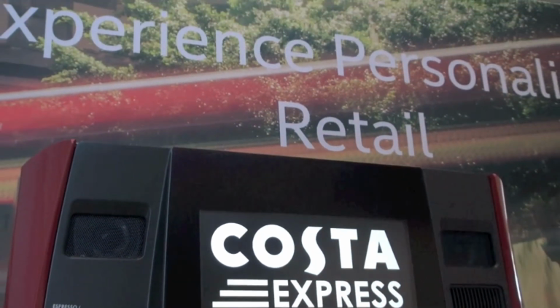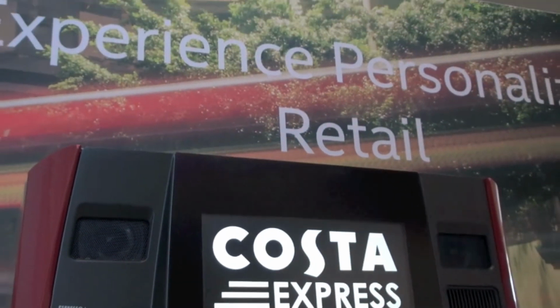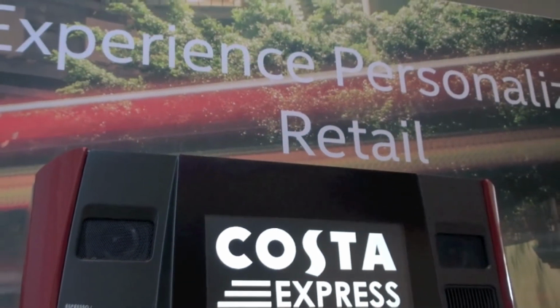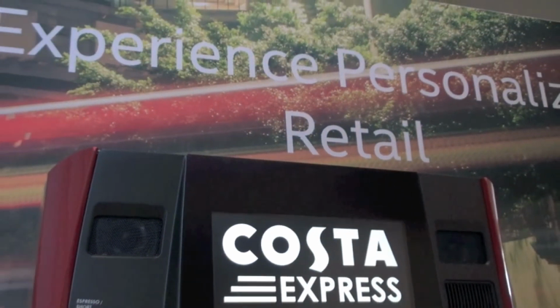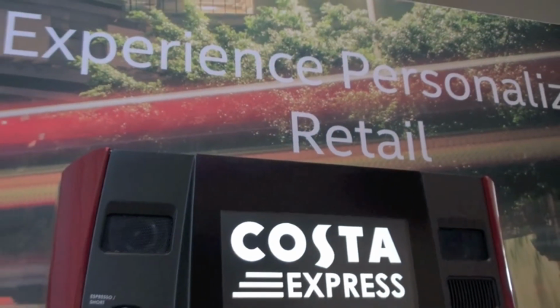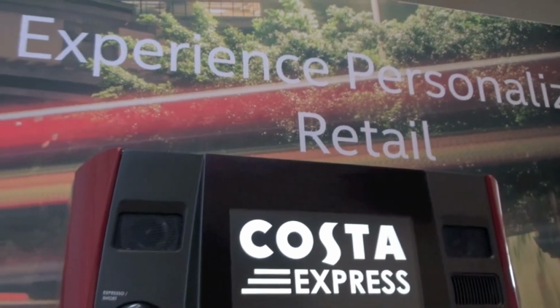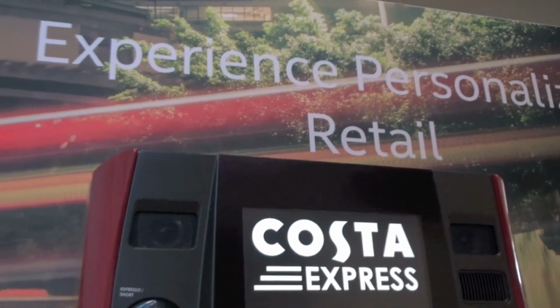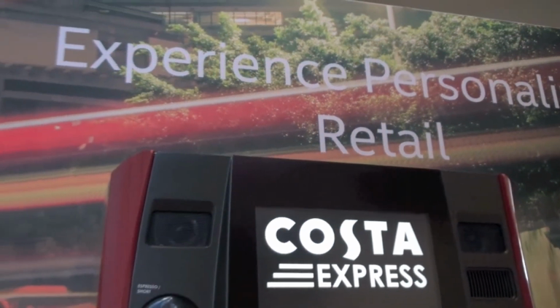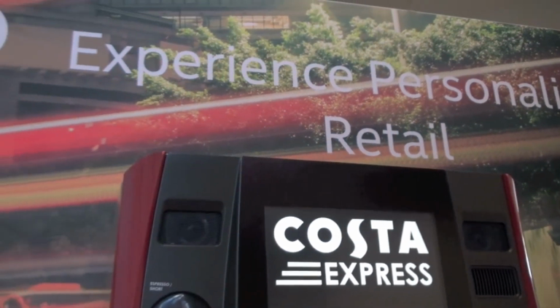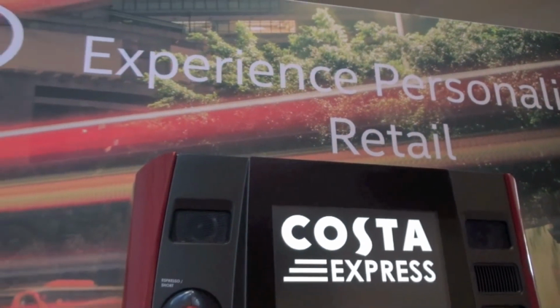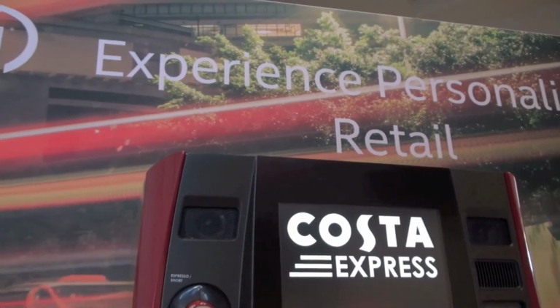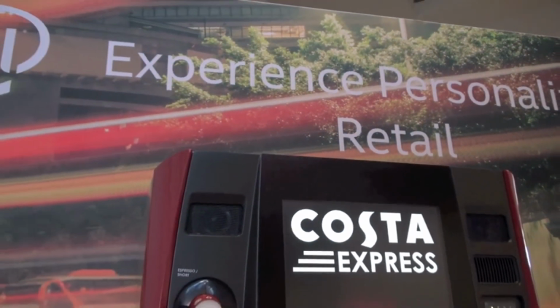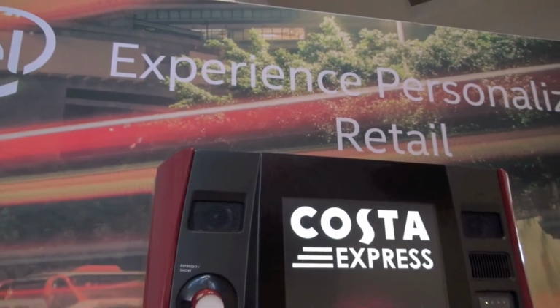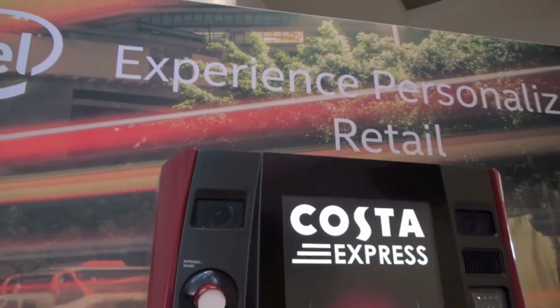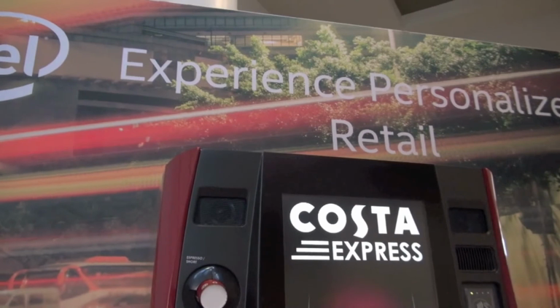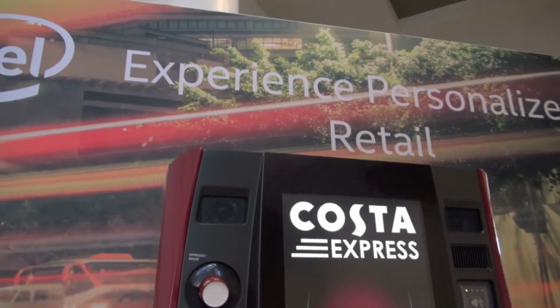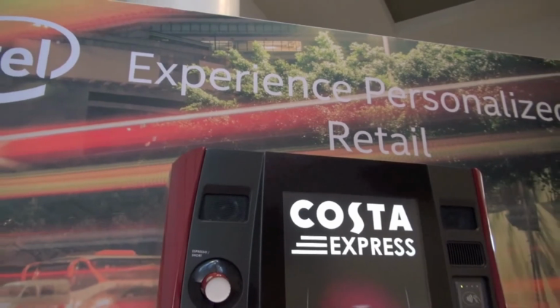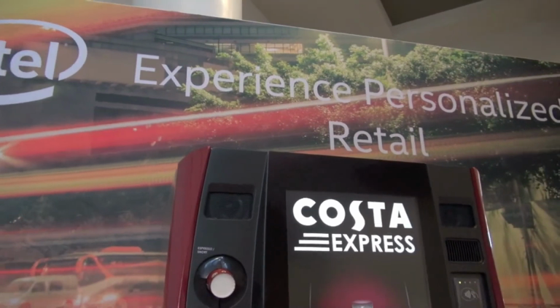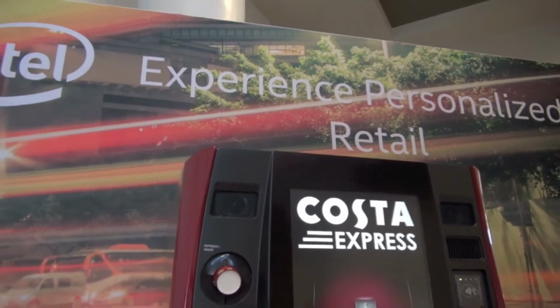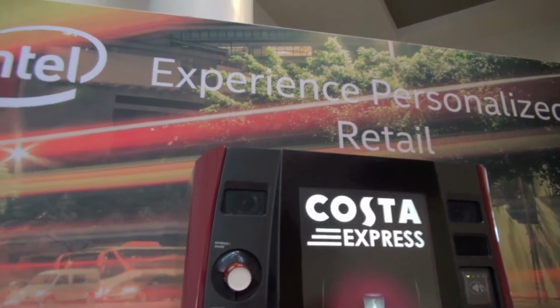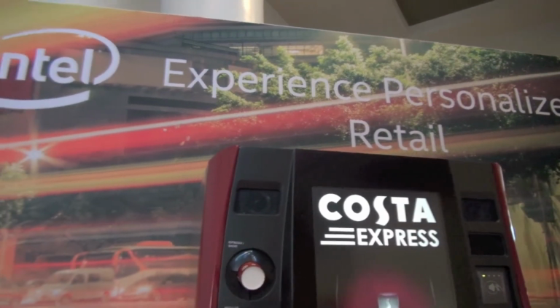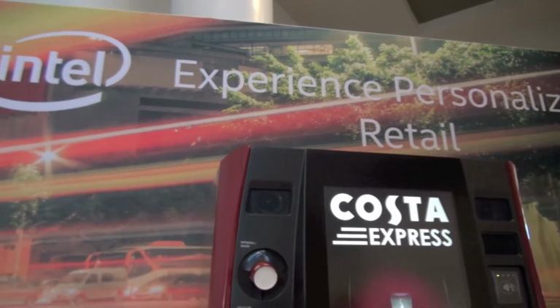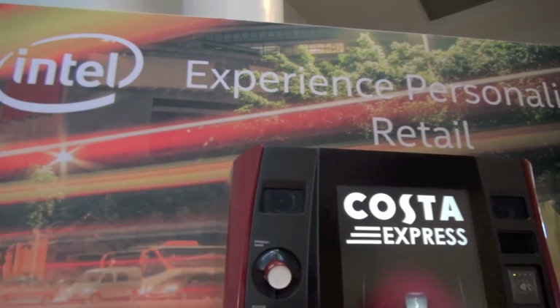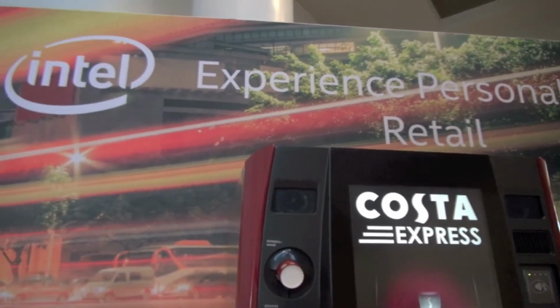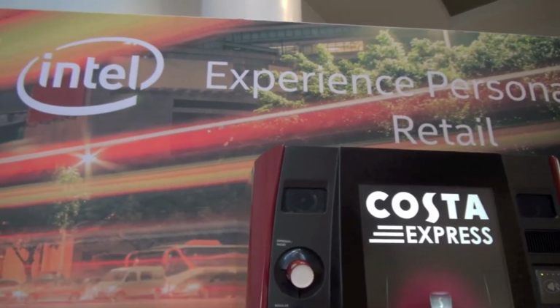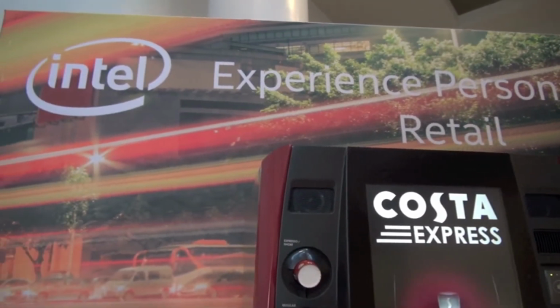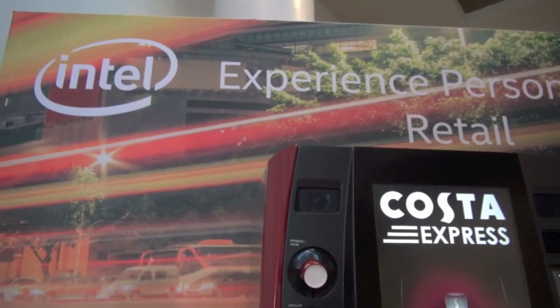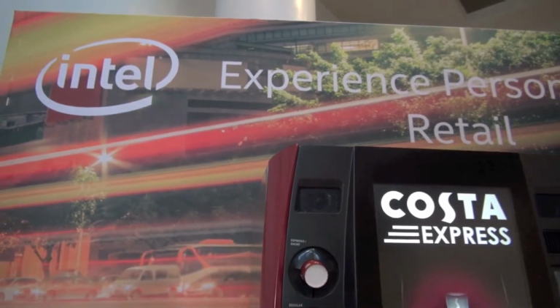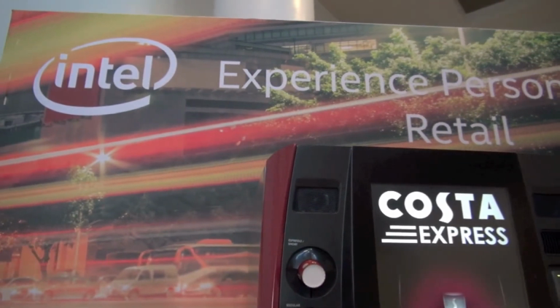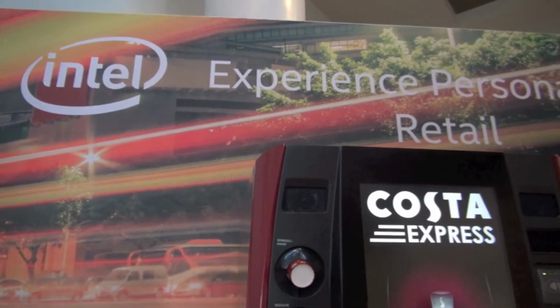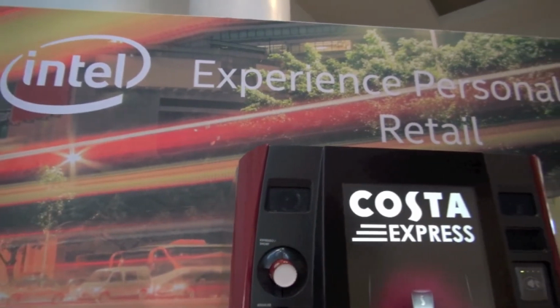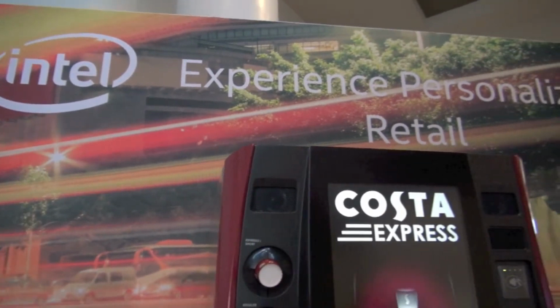Personalize your gear, beer, and coffee. Enjoy it and then share it on the internet of experiences. Thank you, sir.